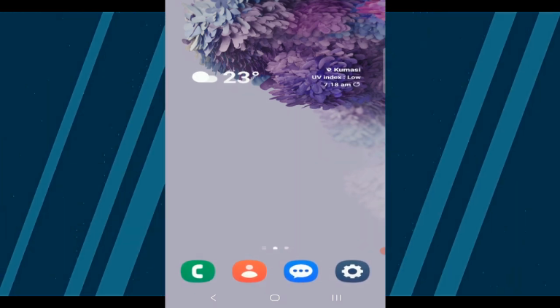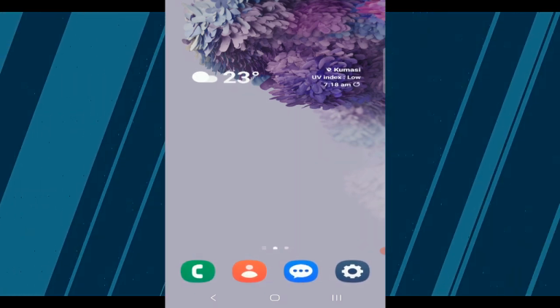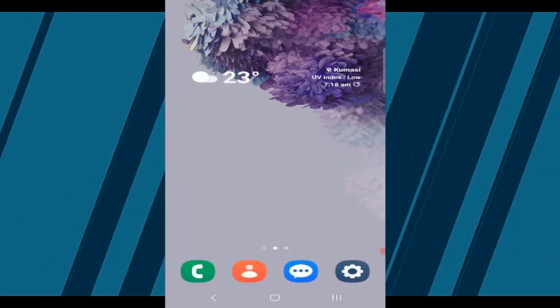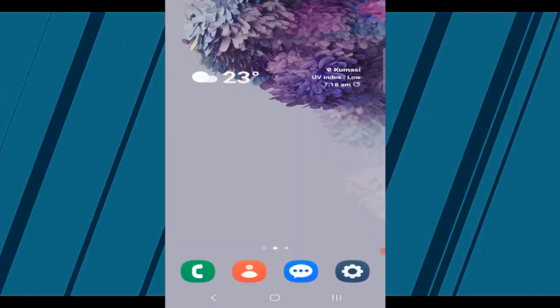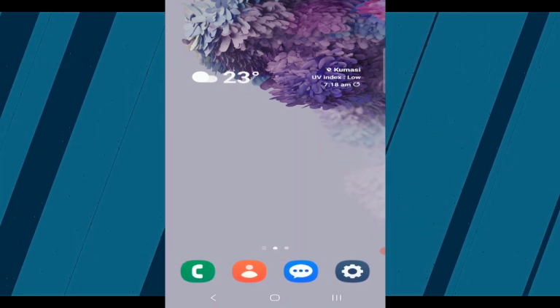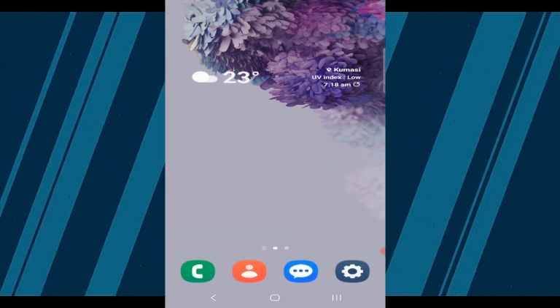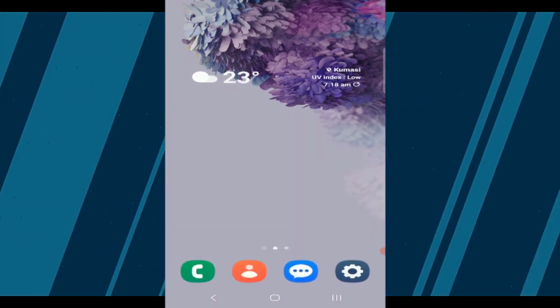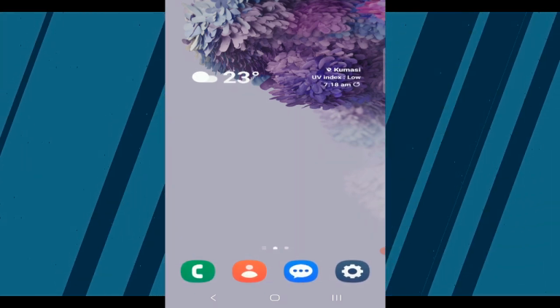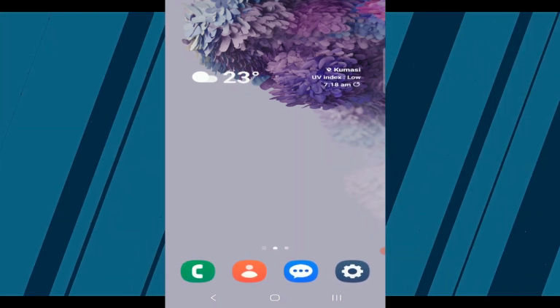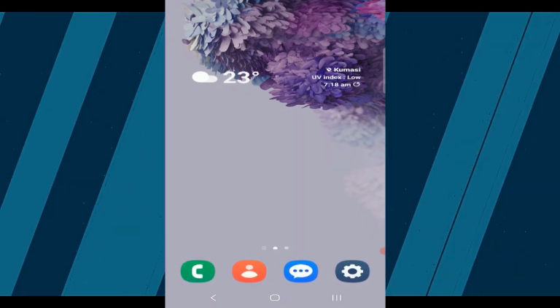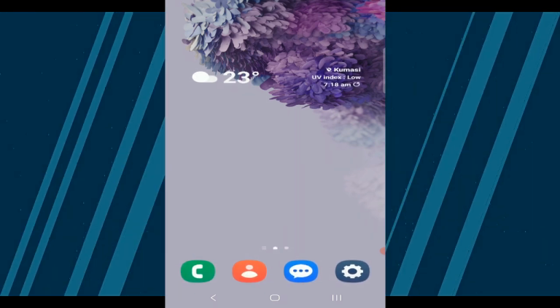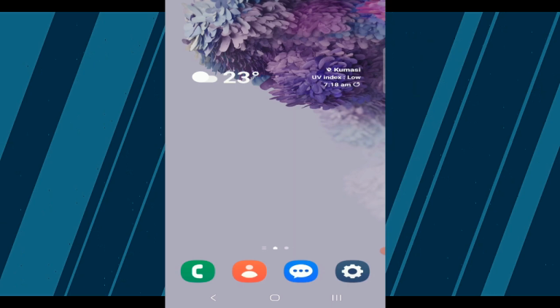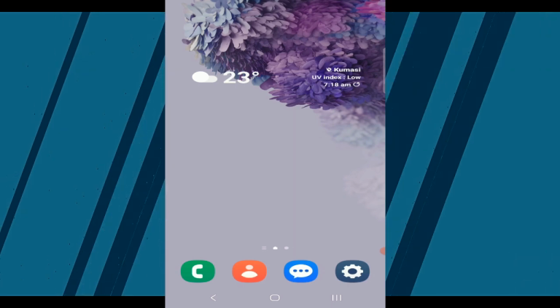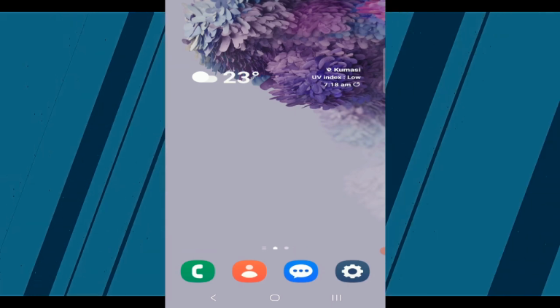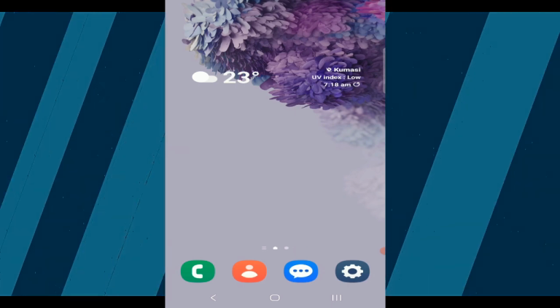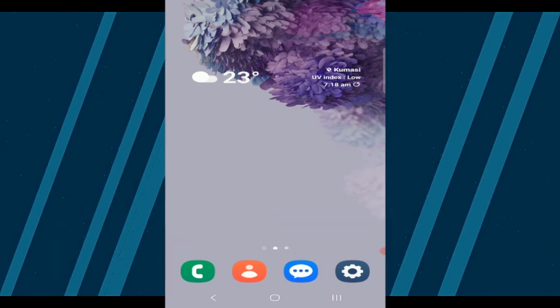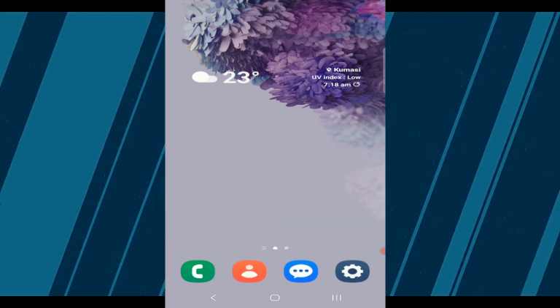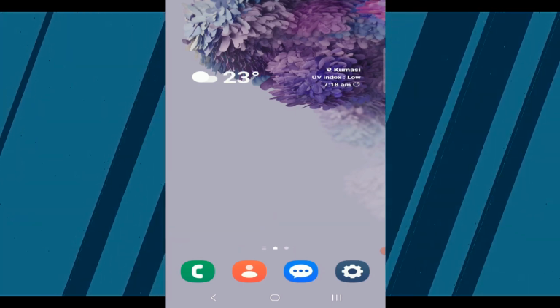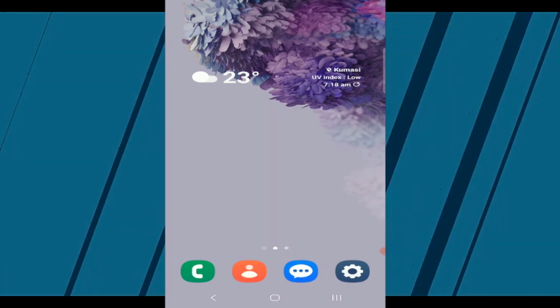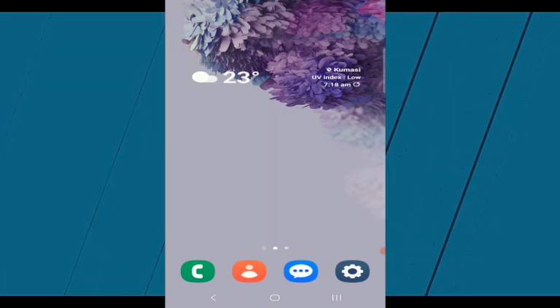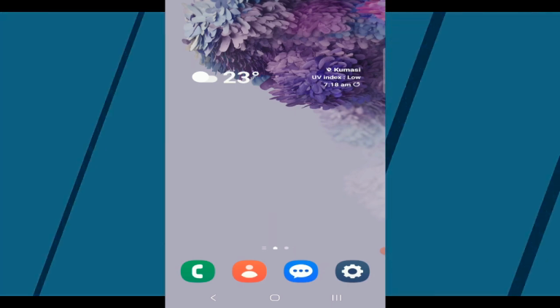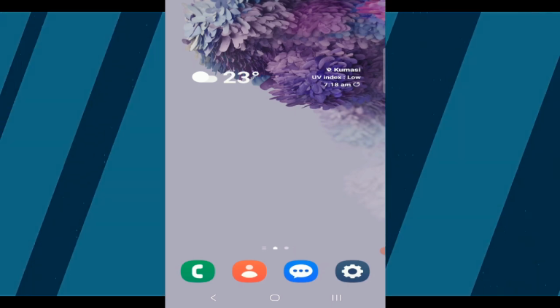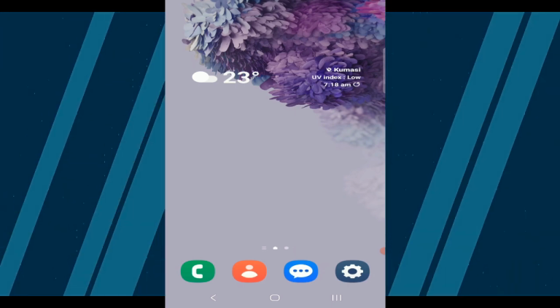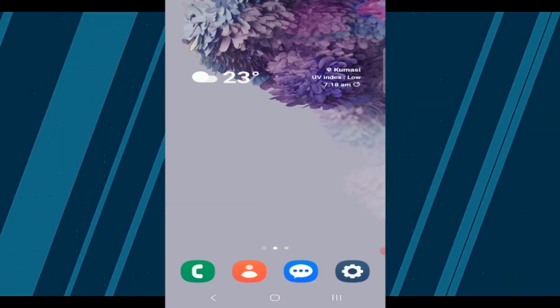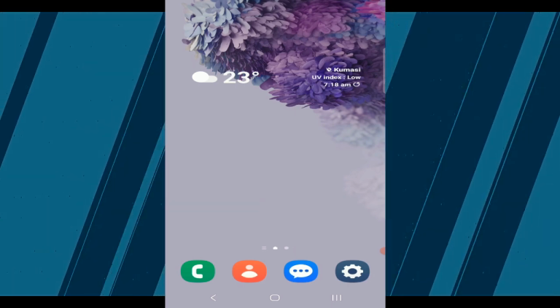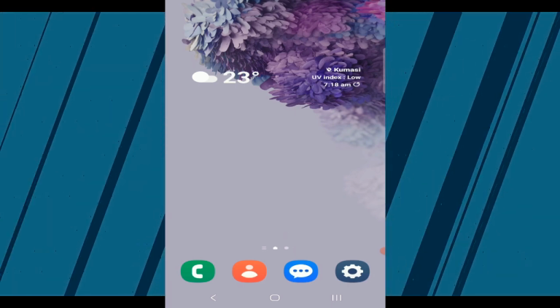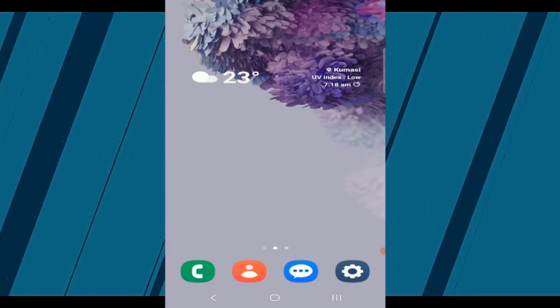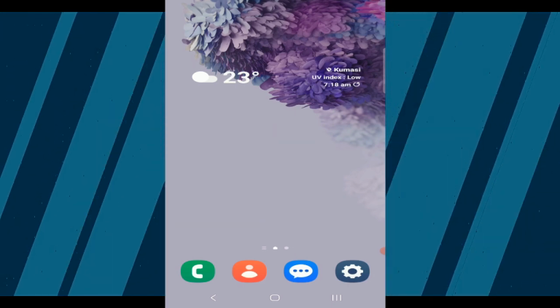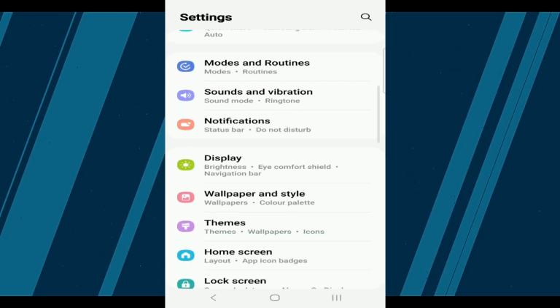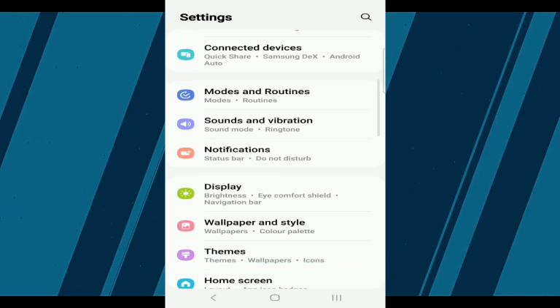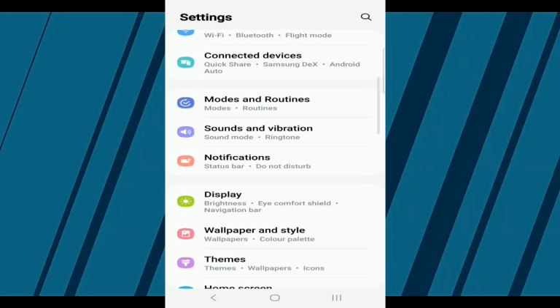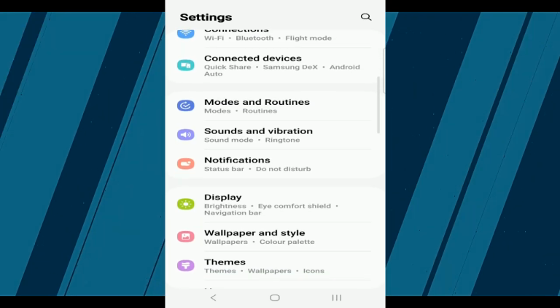First, open the Settings app on your Samsung smartphone. This is where you'll find all the options you need to manage your device.